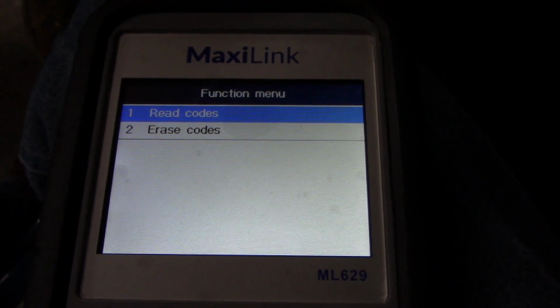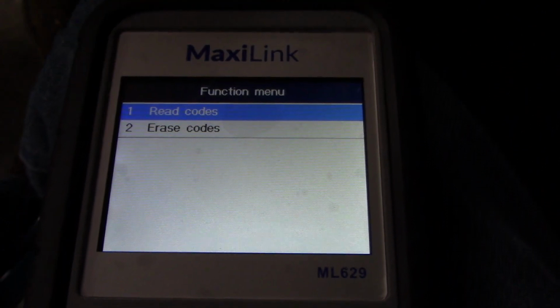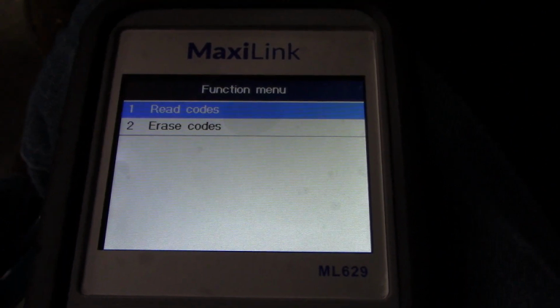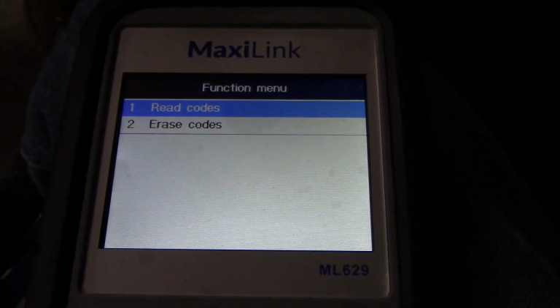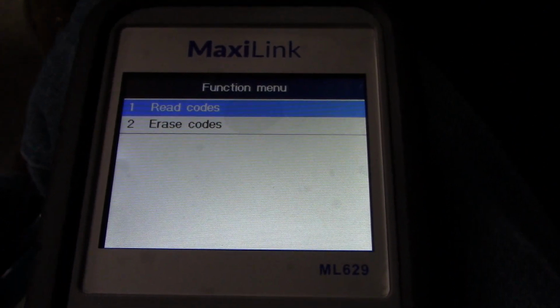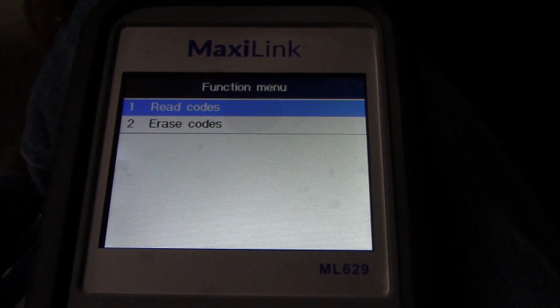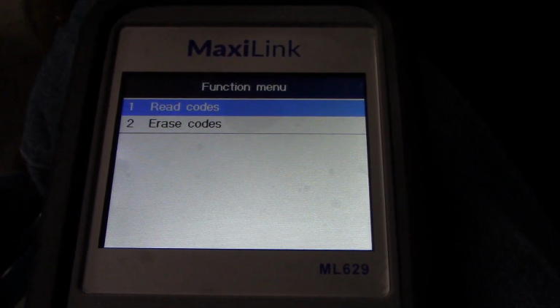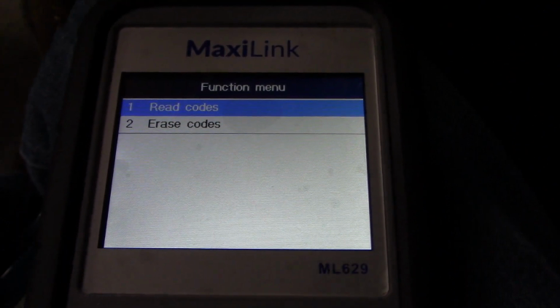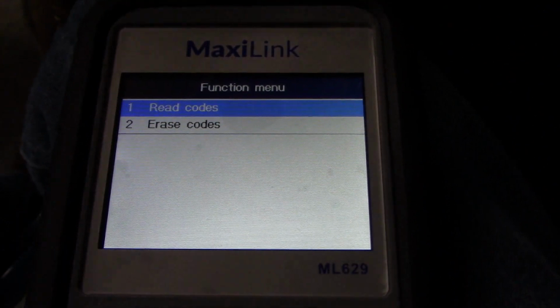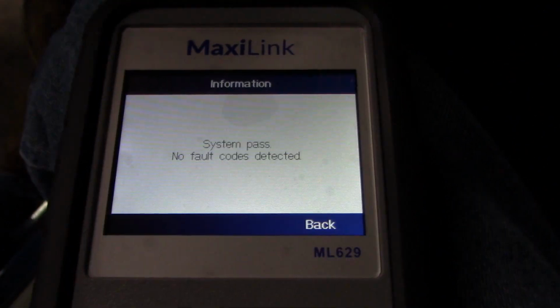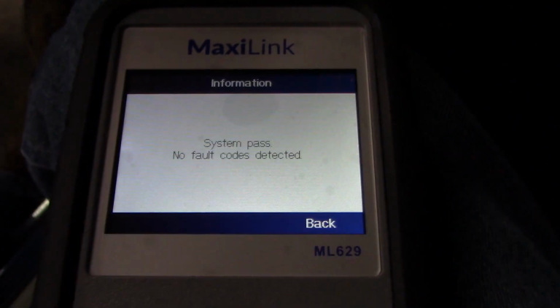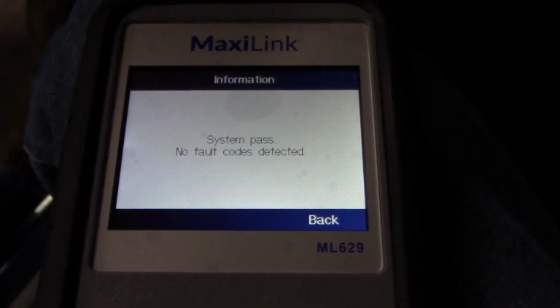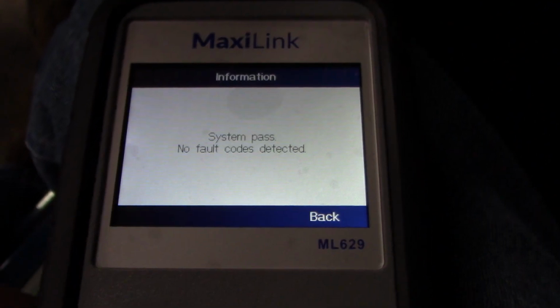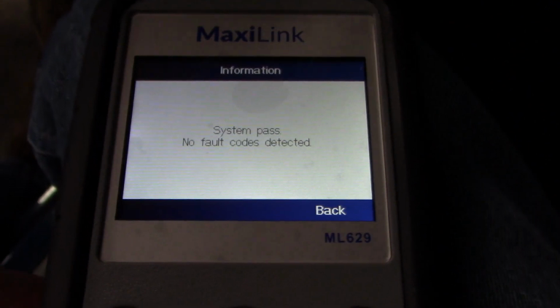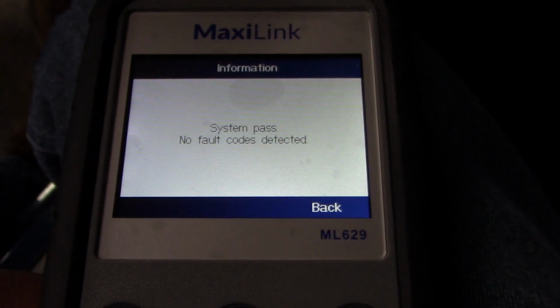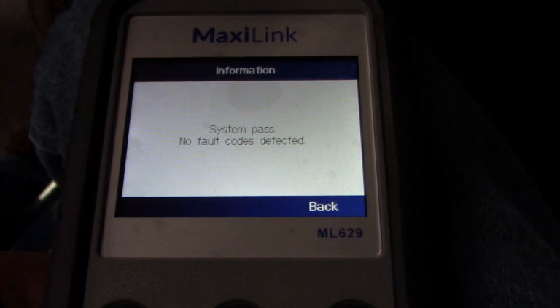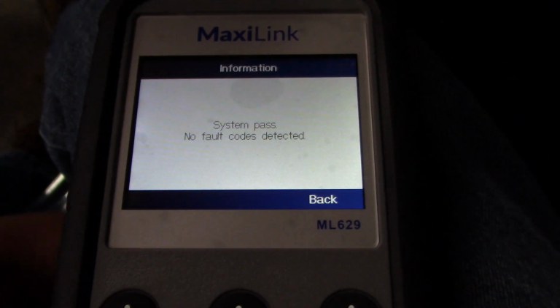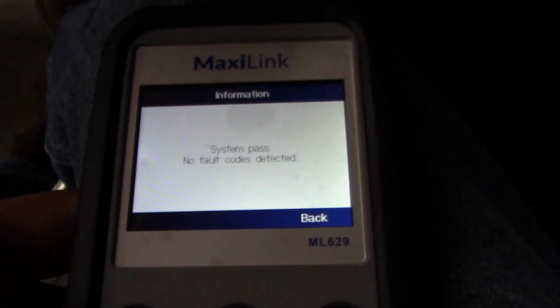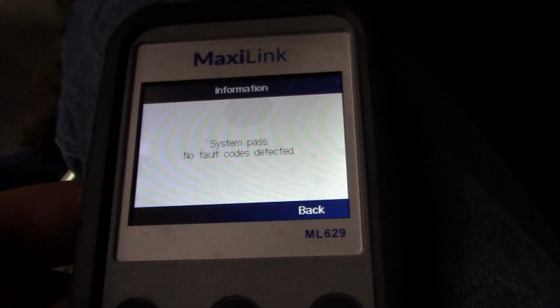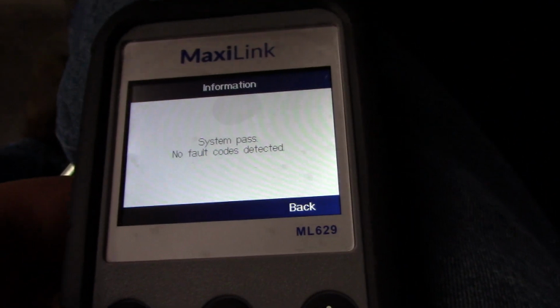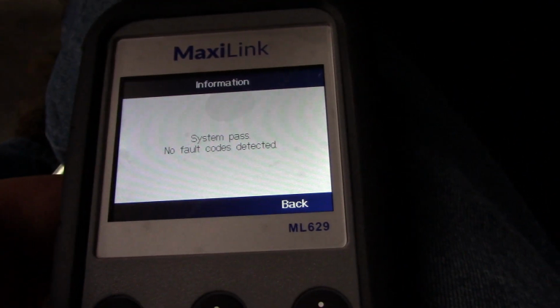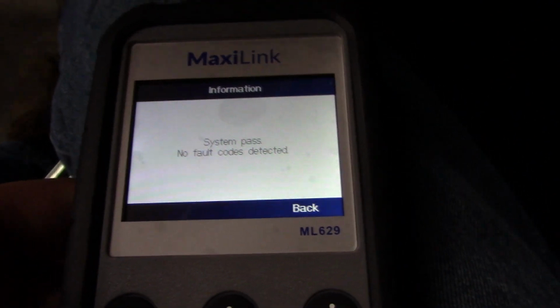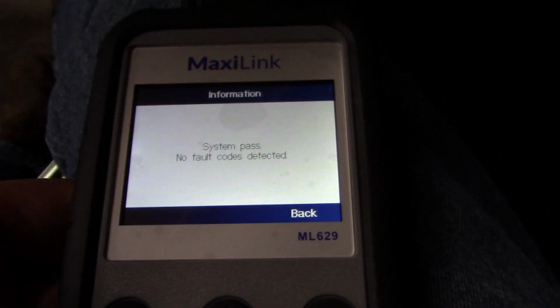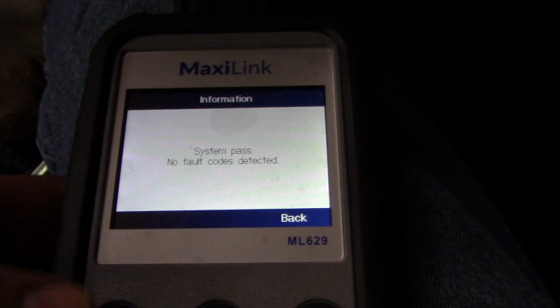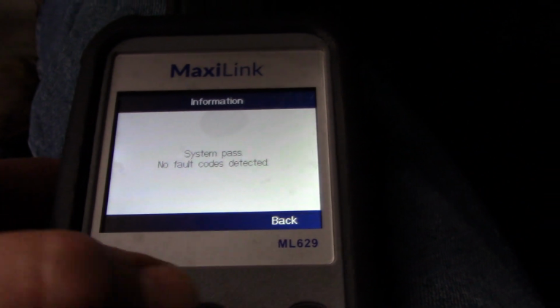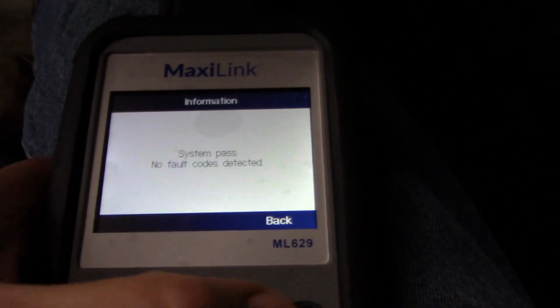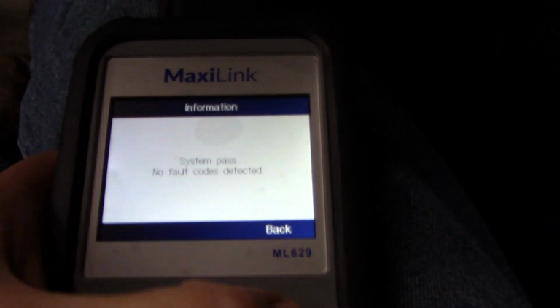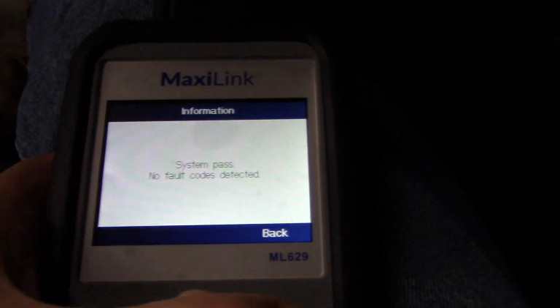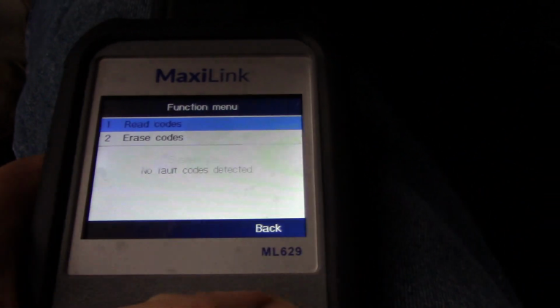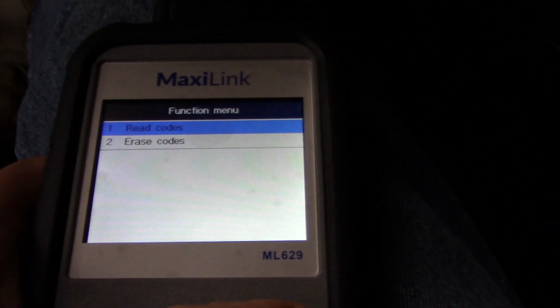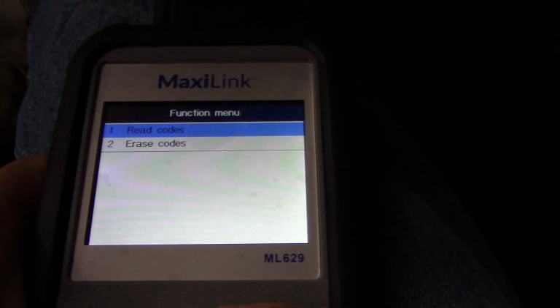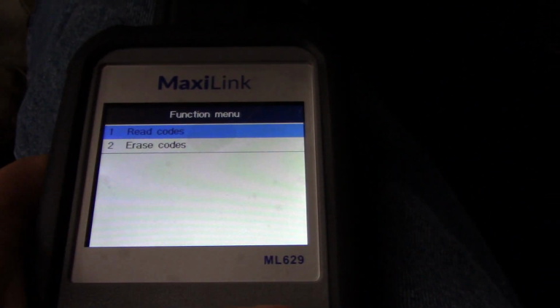Read codes or erase codes — and no faults. So, not a whole lot to look at, is there?